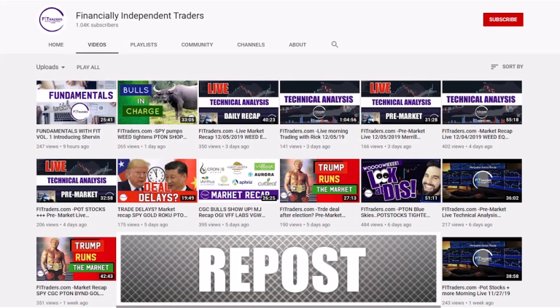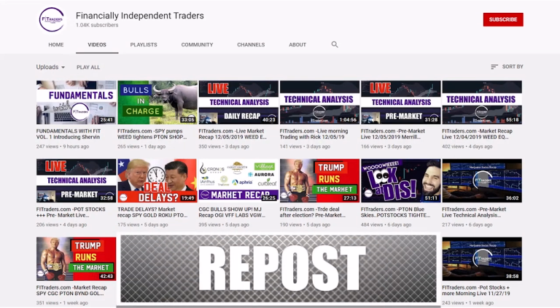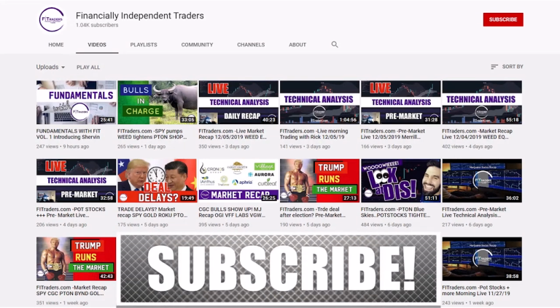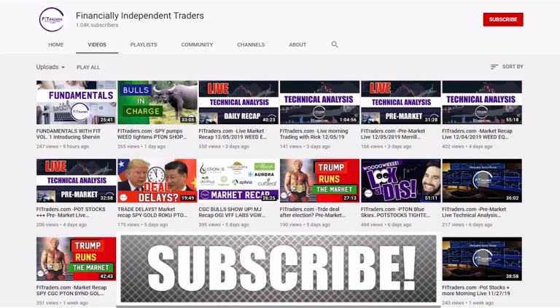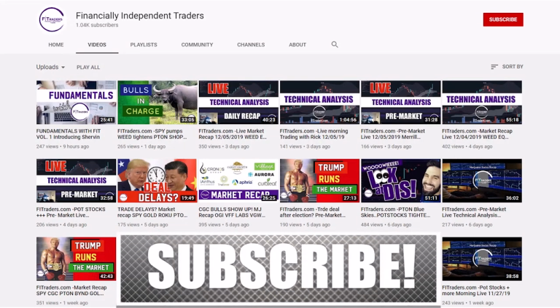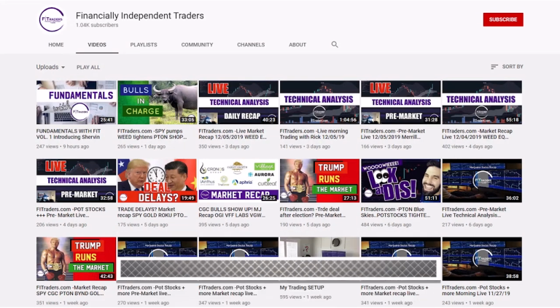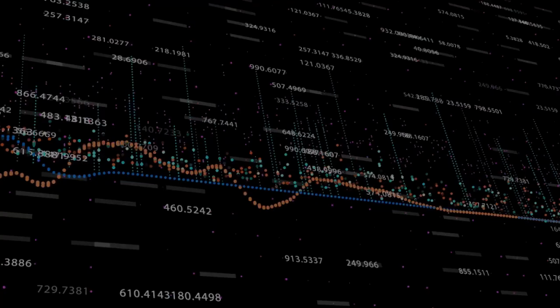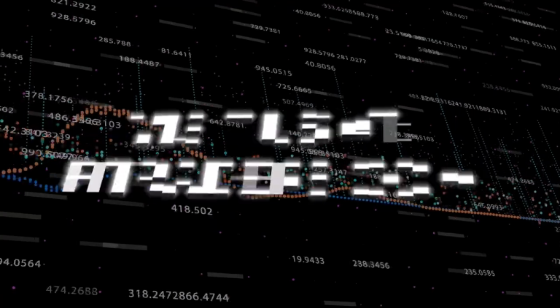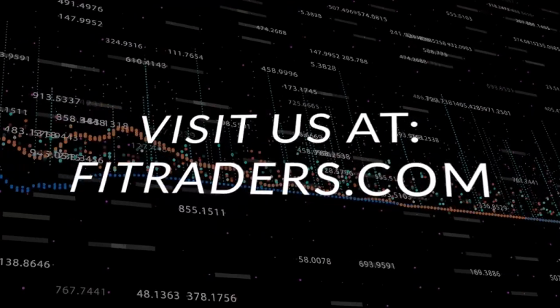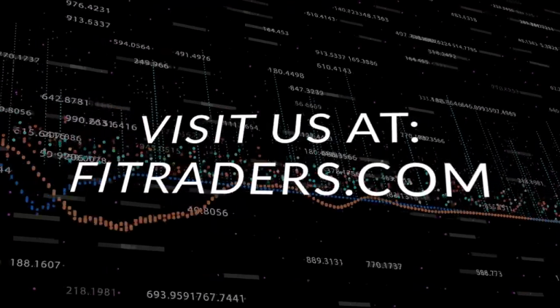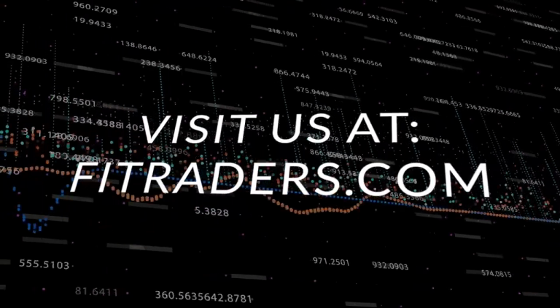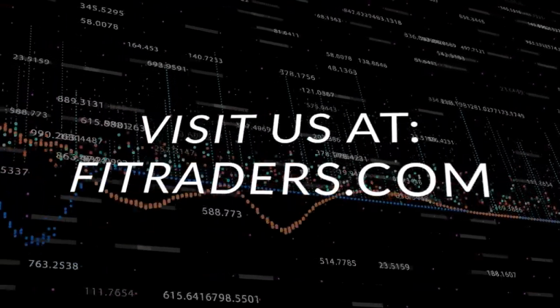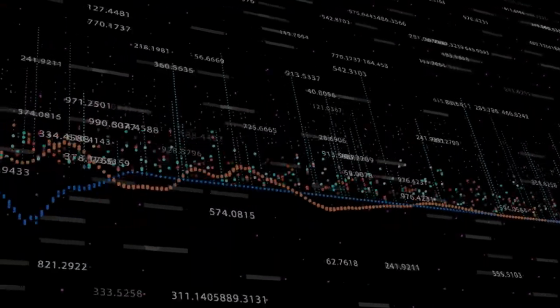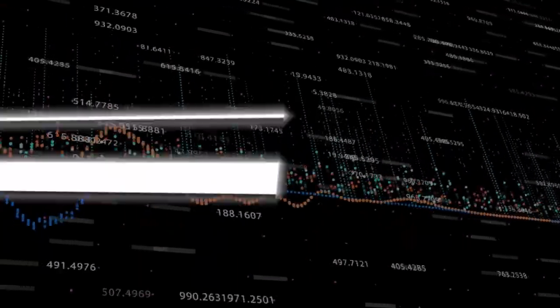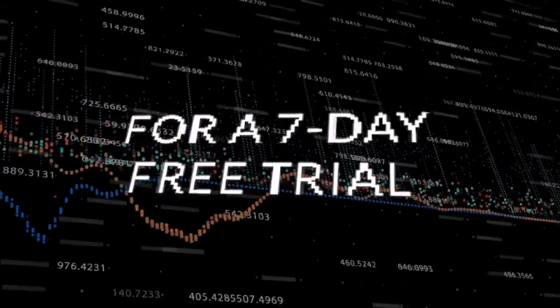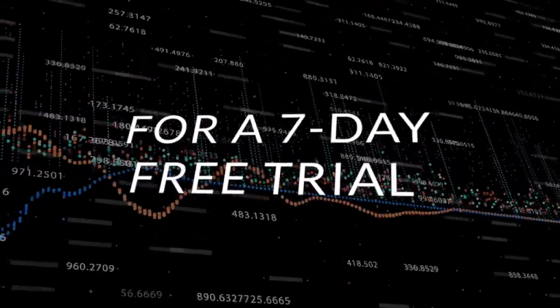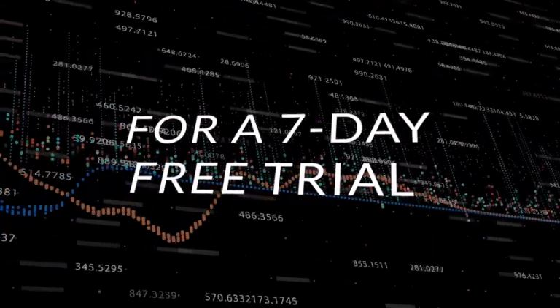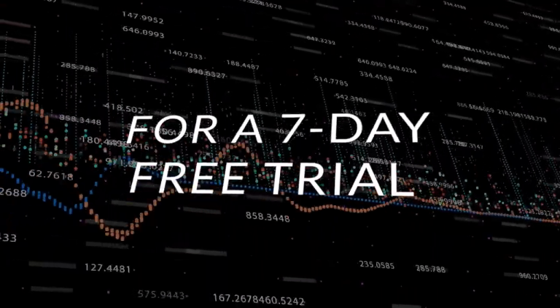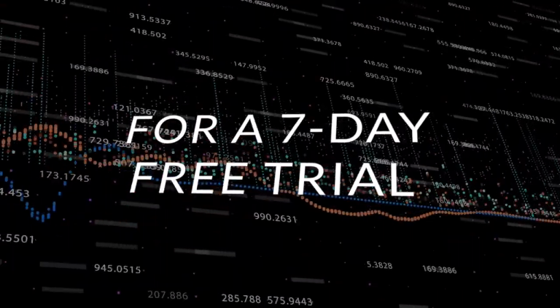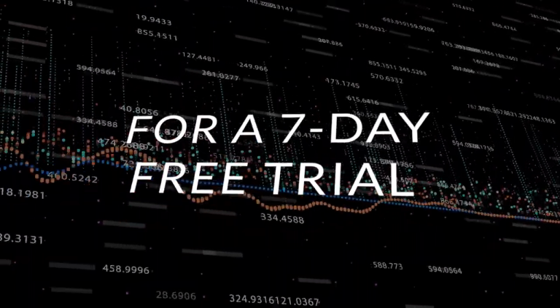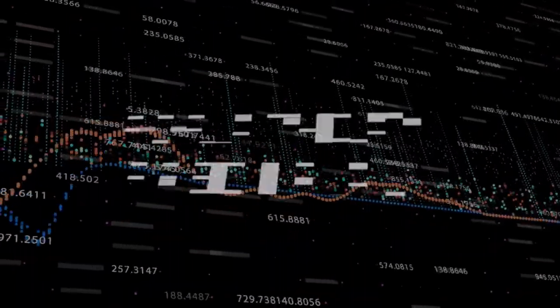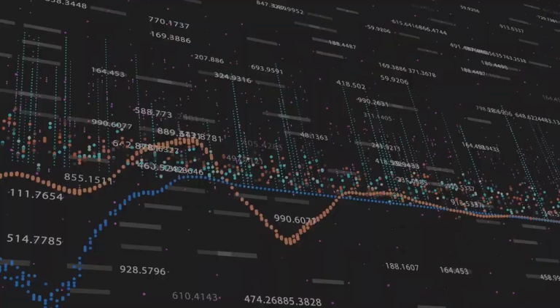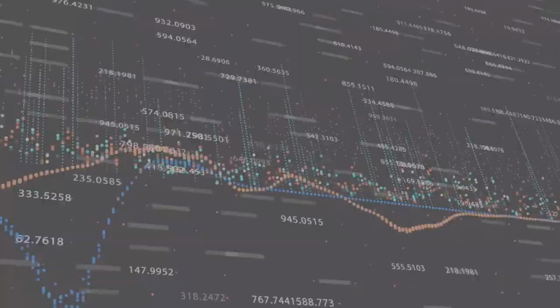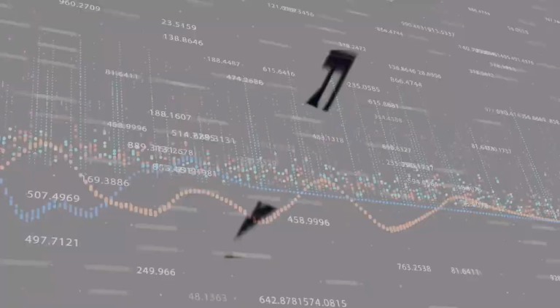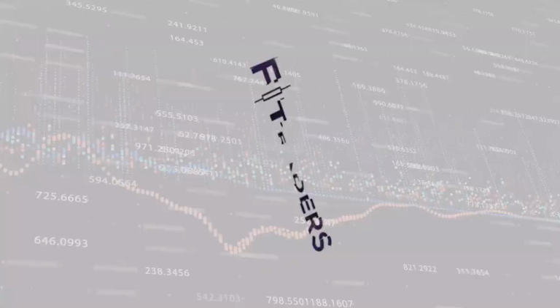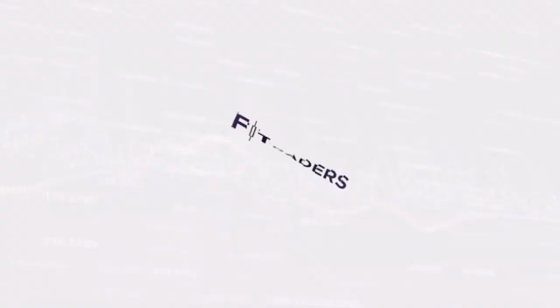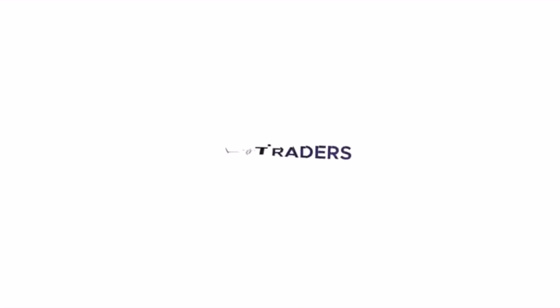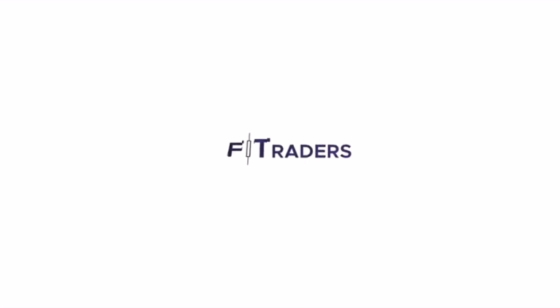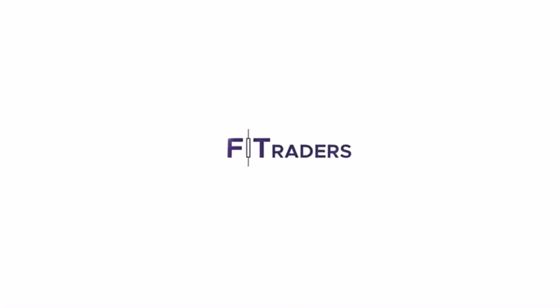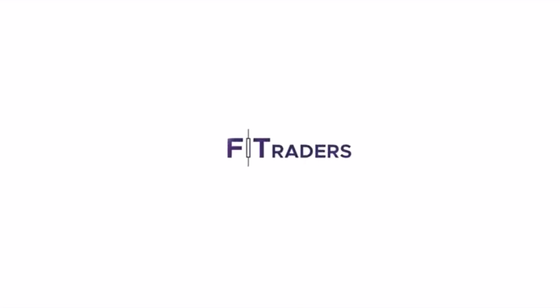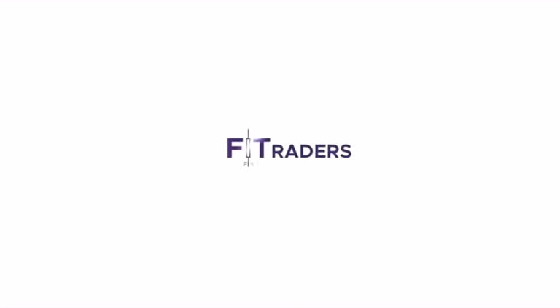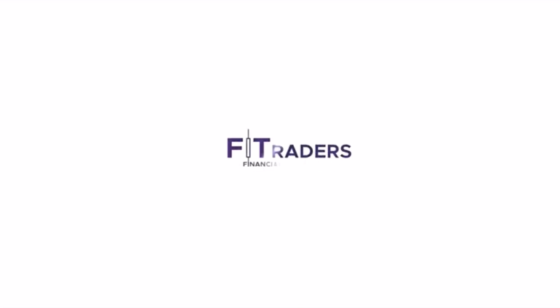Give us a thumbs up, subscribe, and visit us at FITtraders.com and start your 7-day free trial today. The FIT family looks forward to seeing you soon.